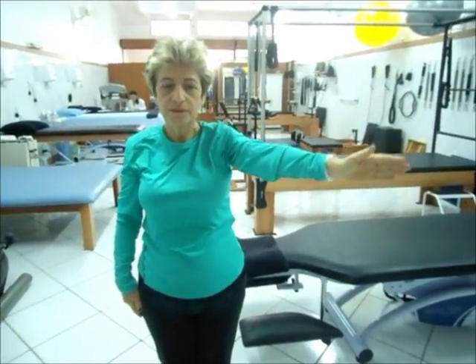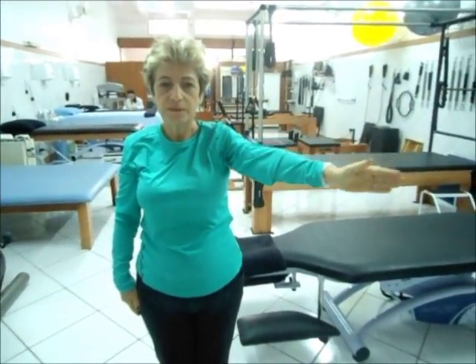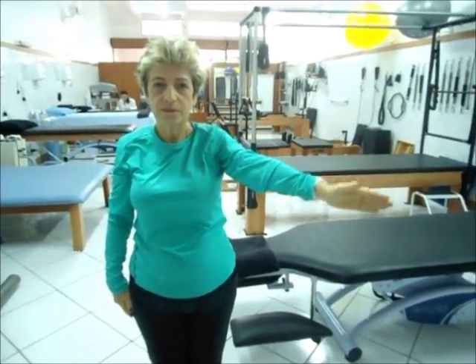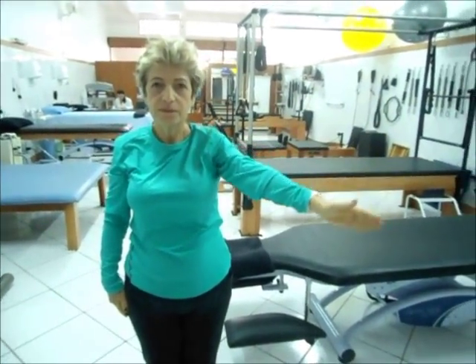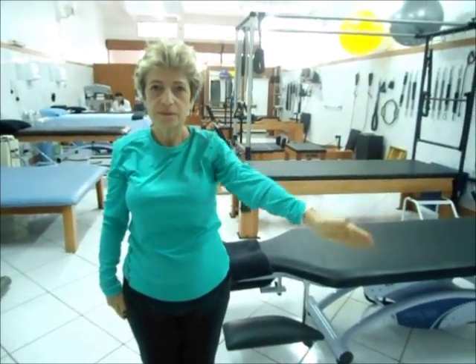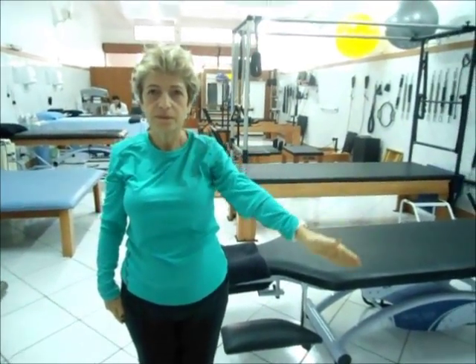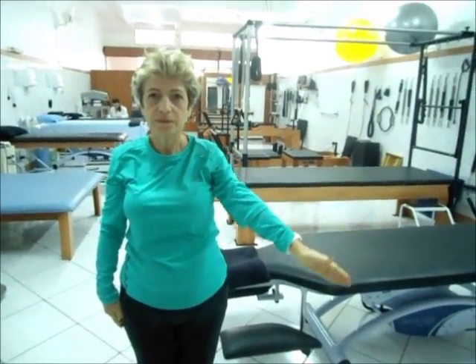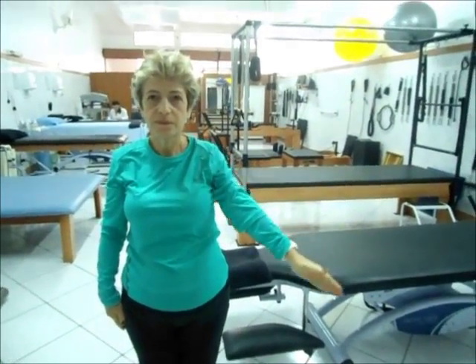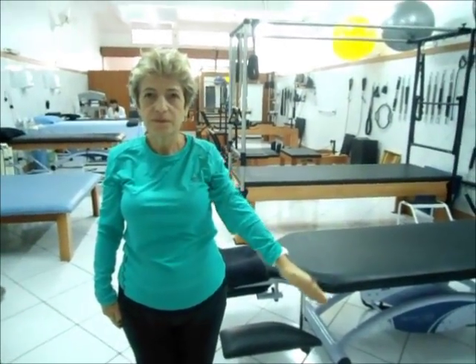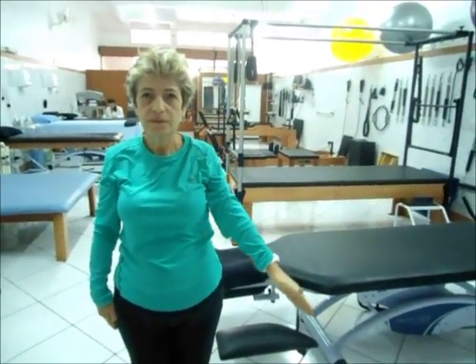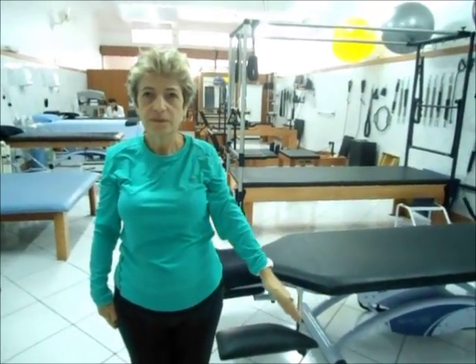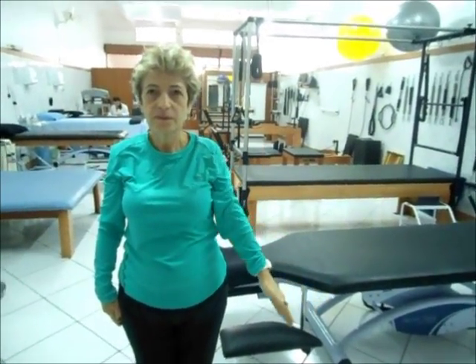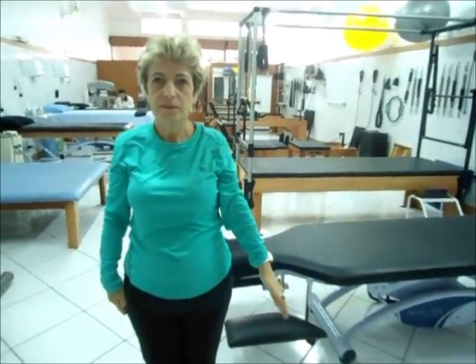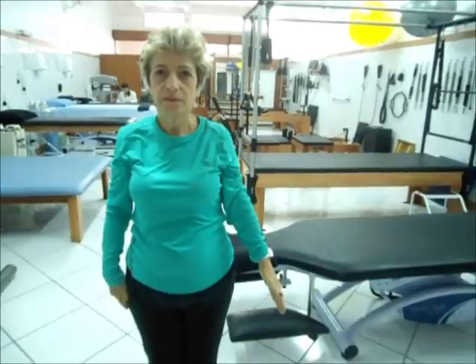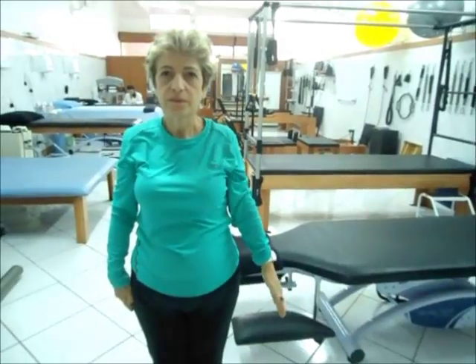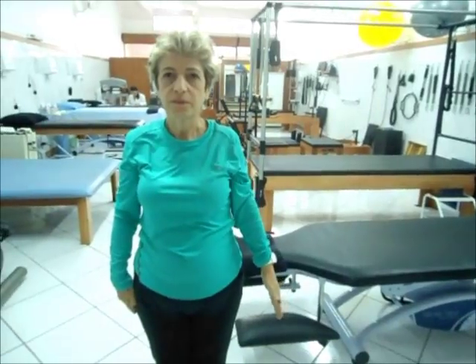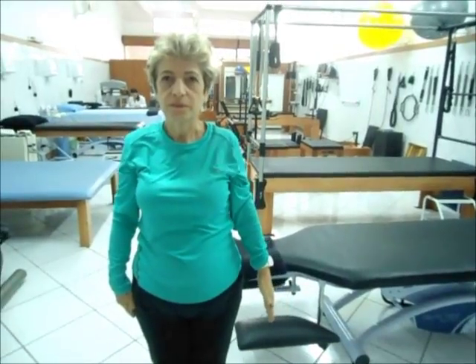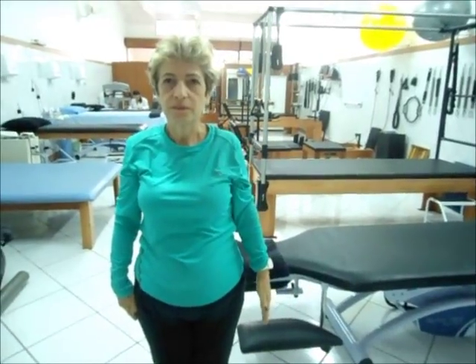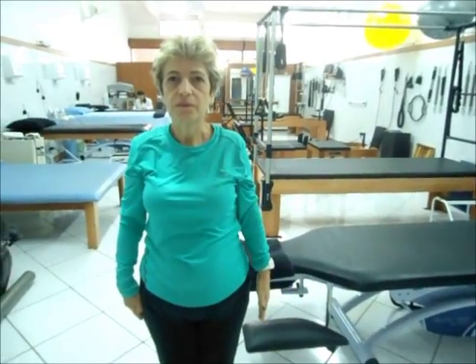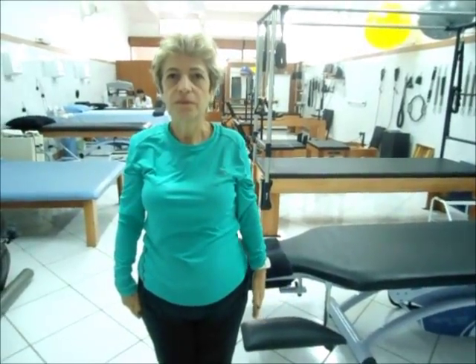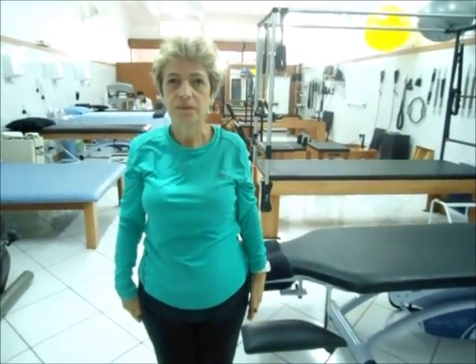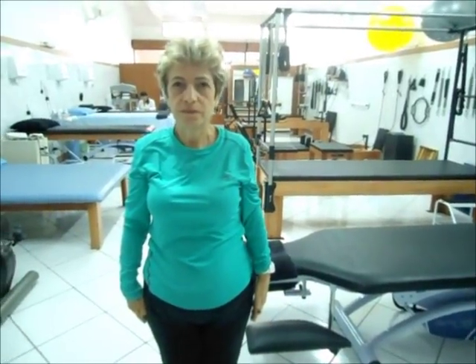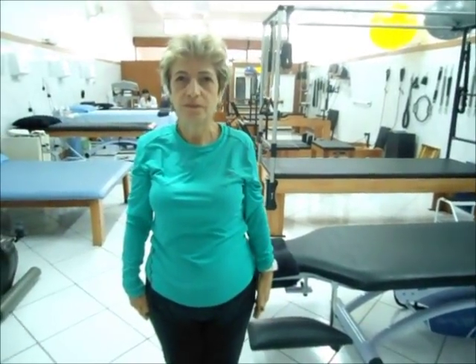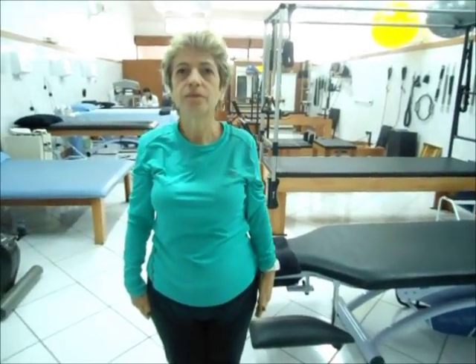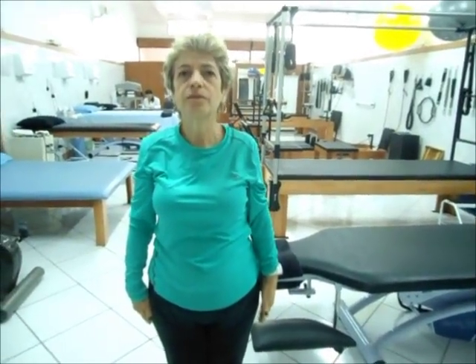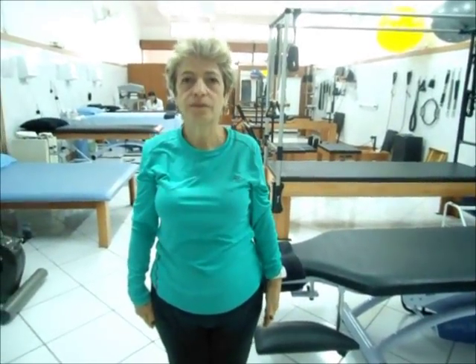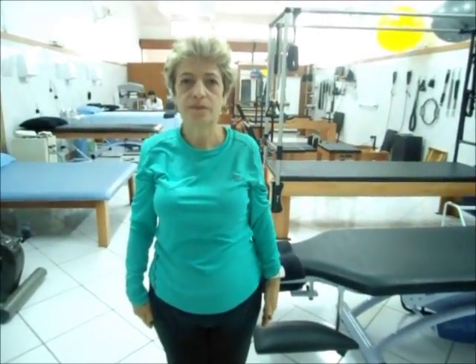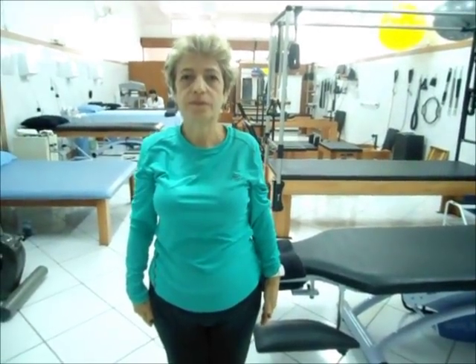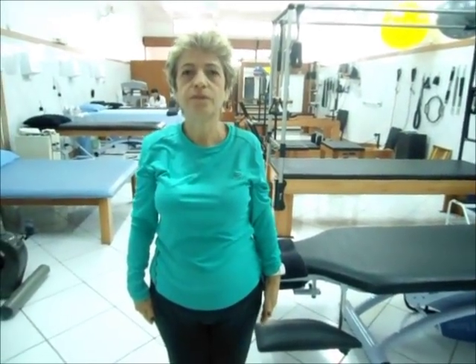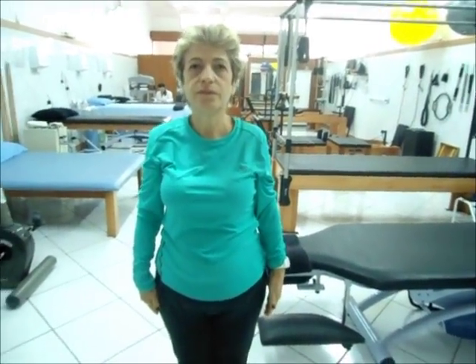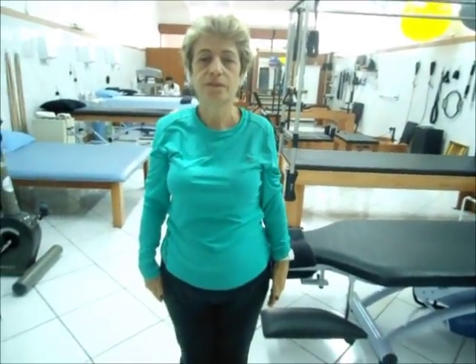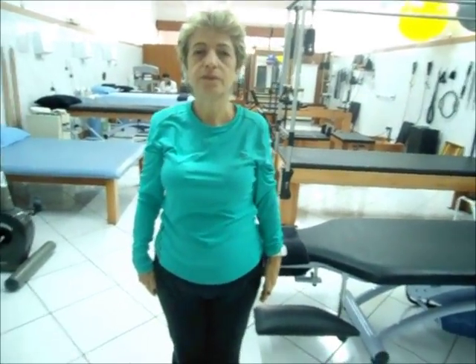Então, tirando a compensação do movimento, aproximadamente 90 graus, que a gente tinha travado a escápula anteriormente, né?